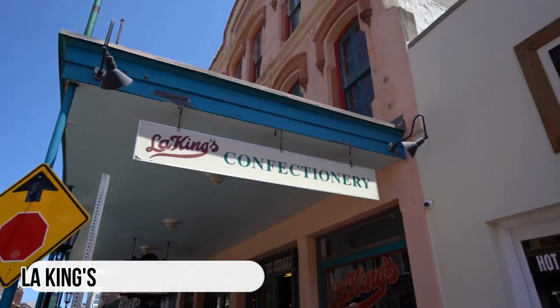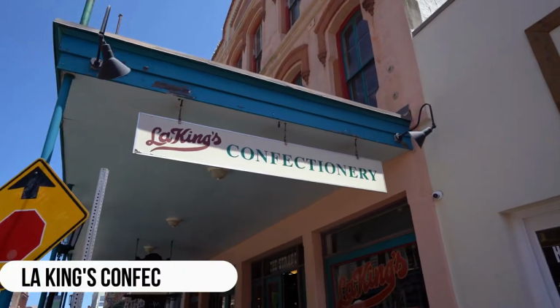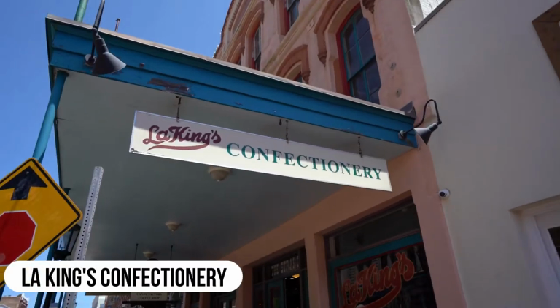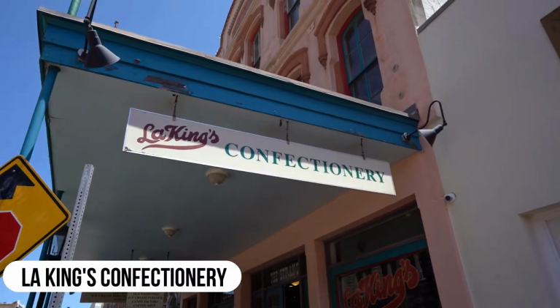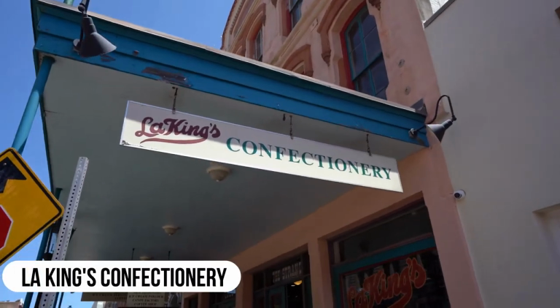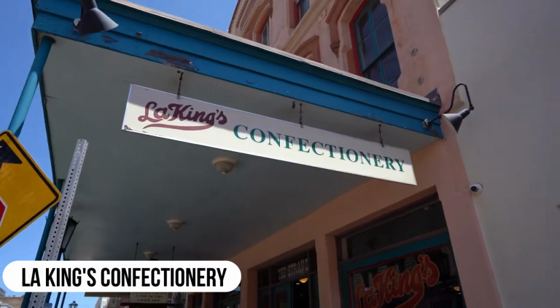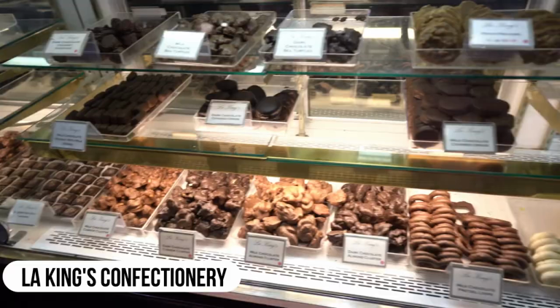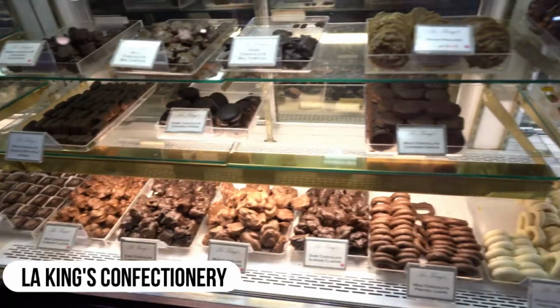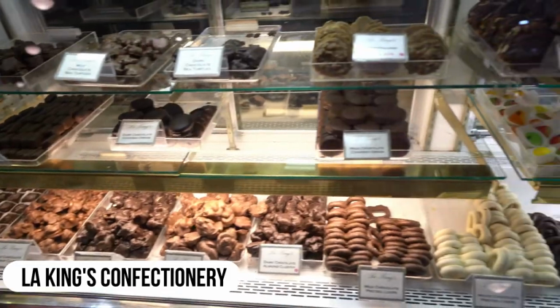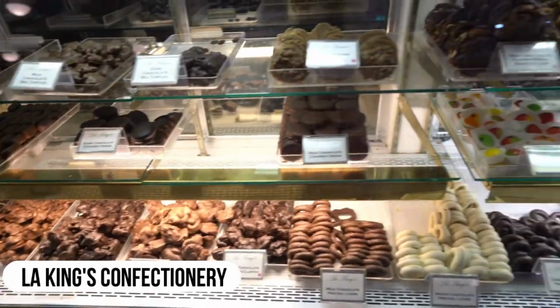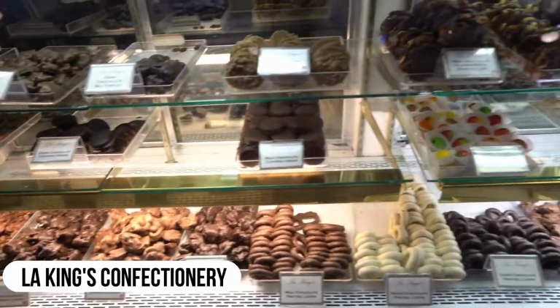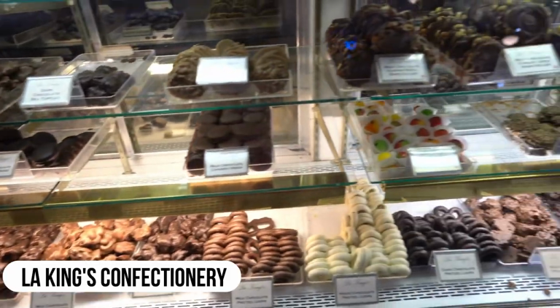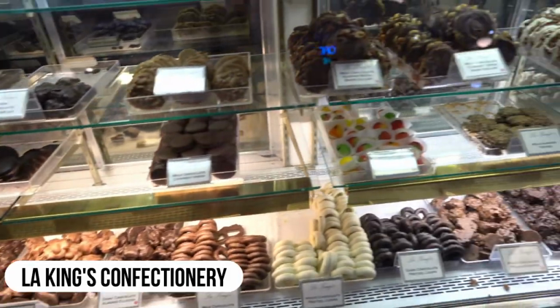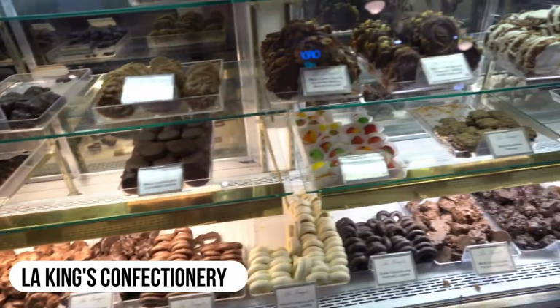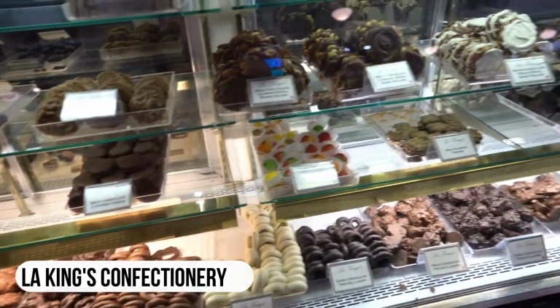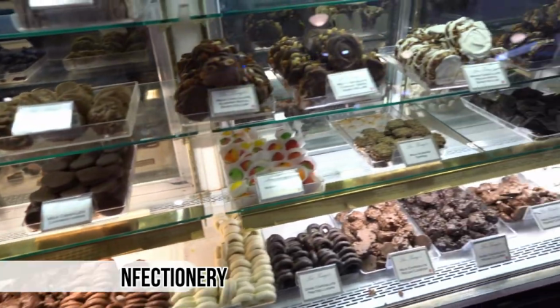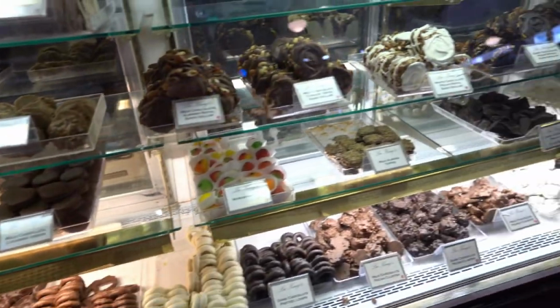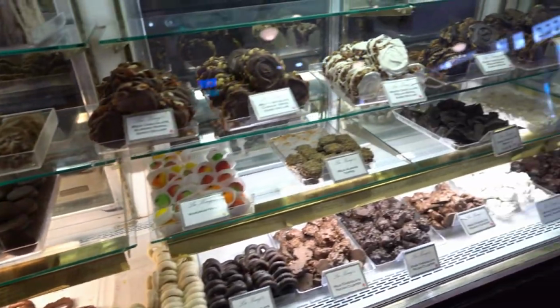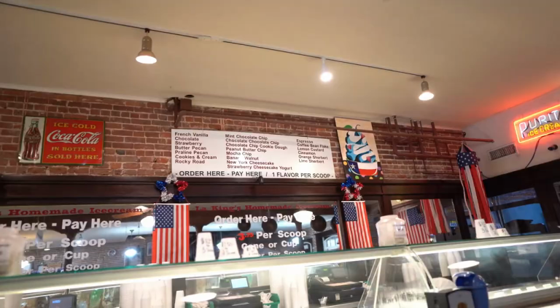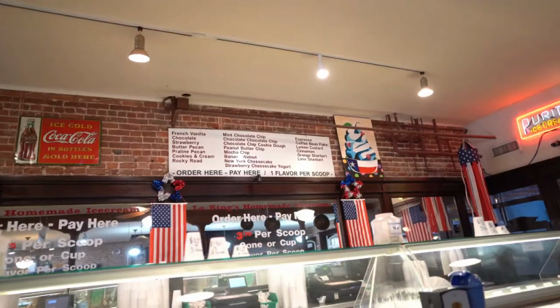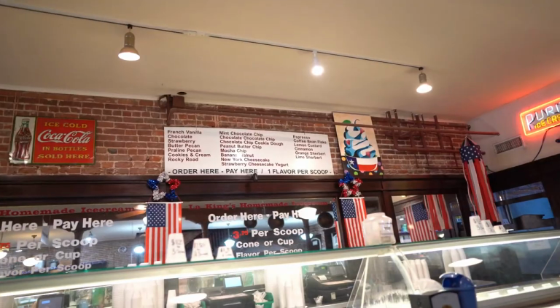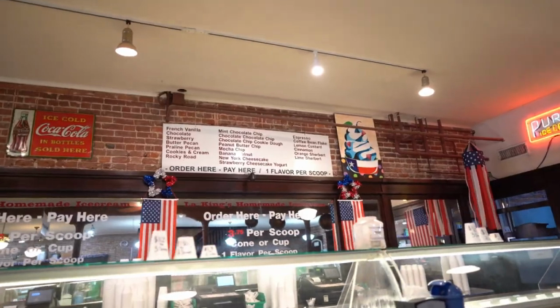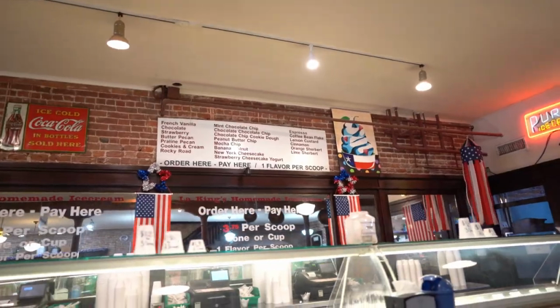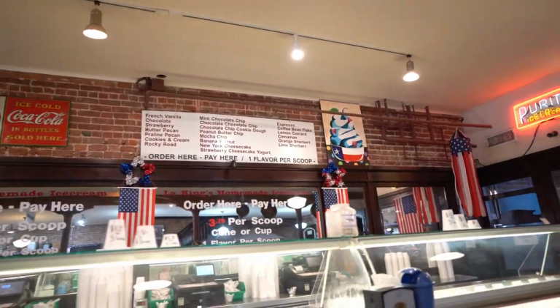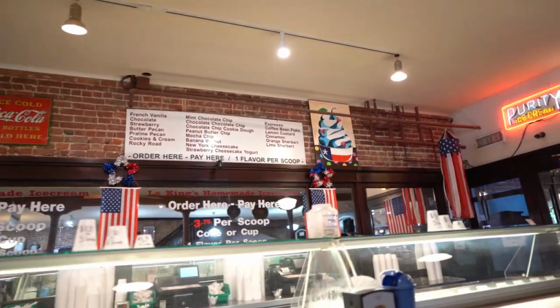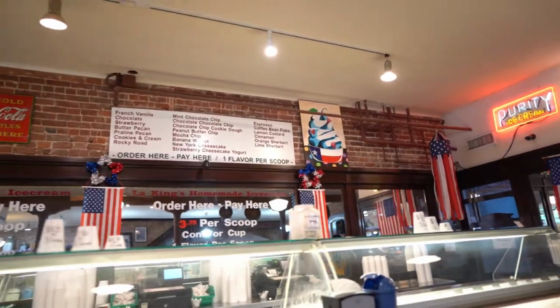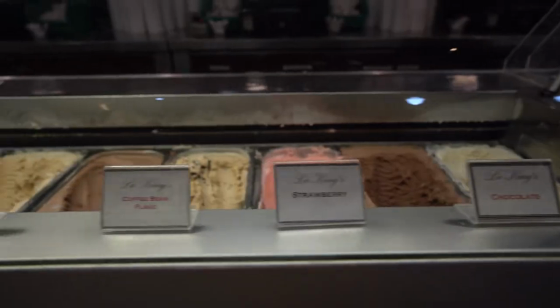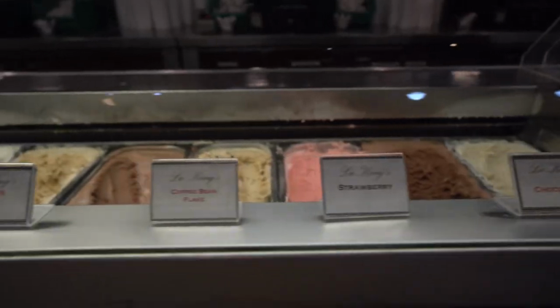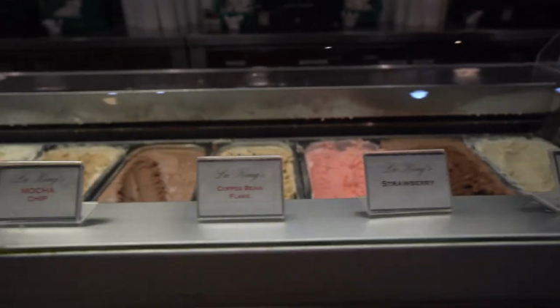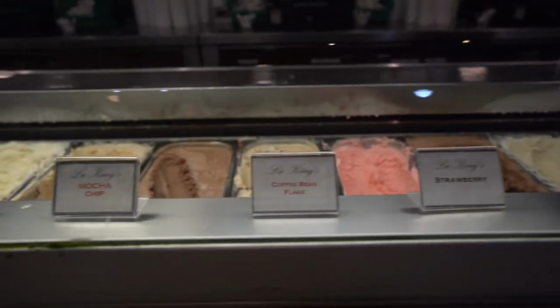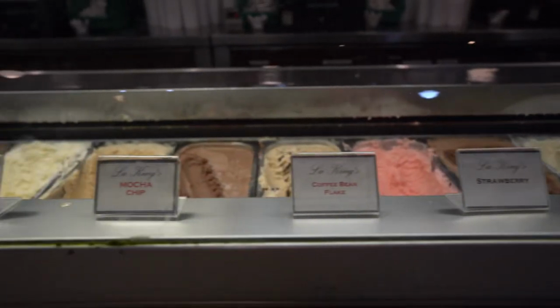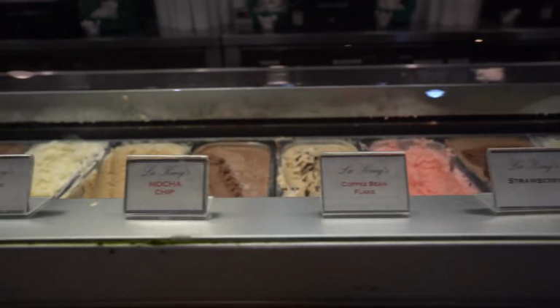Stopped for a sweet treat on a hot day at LA King's Confectionery, an old school candy shop that serves up some traditional treats.